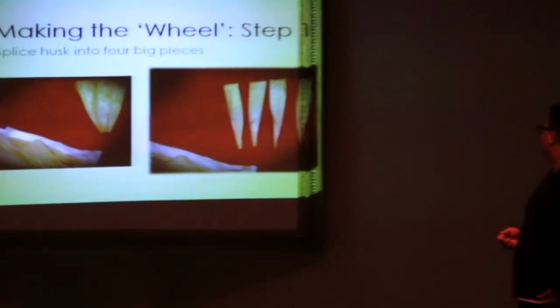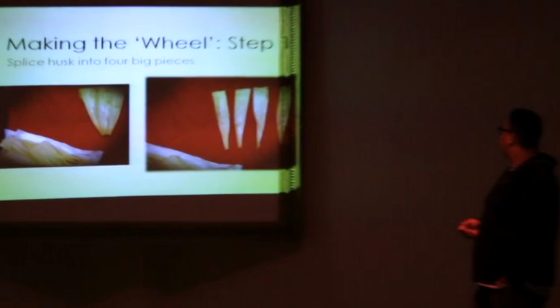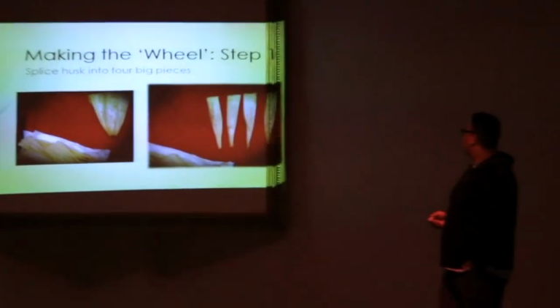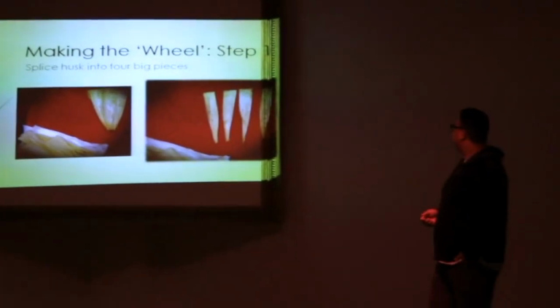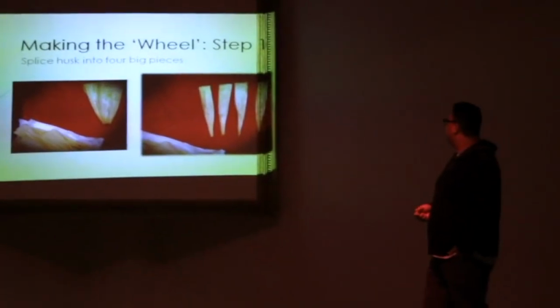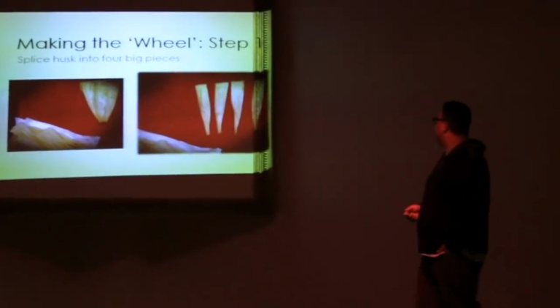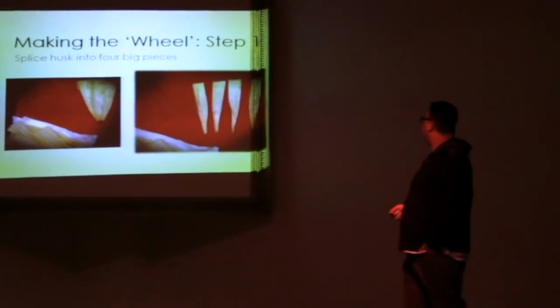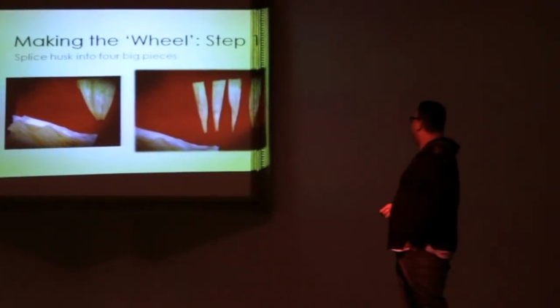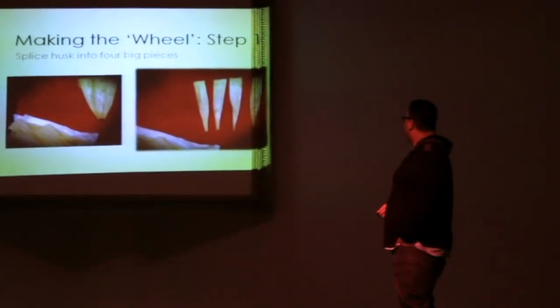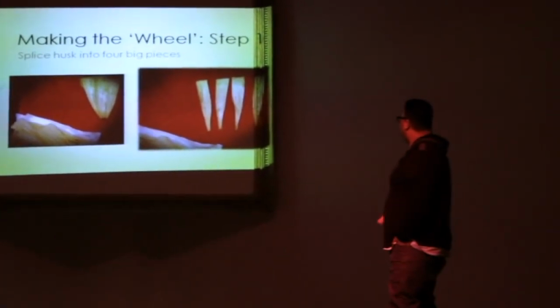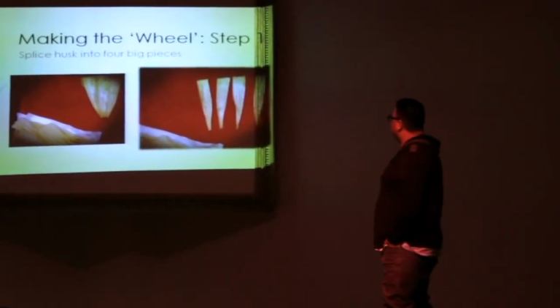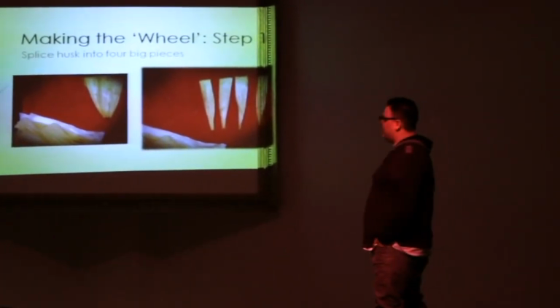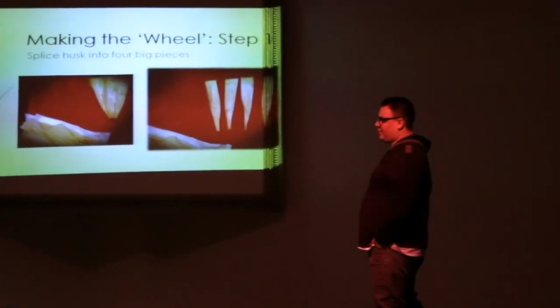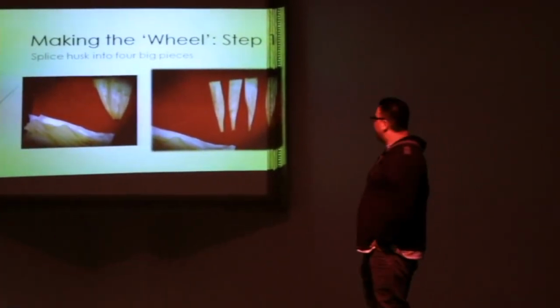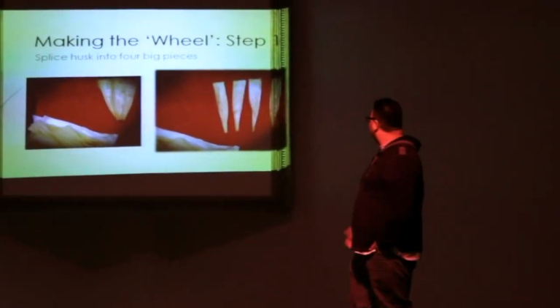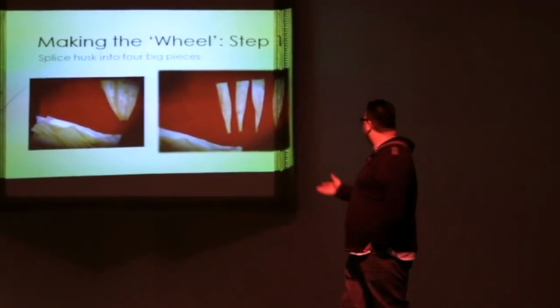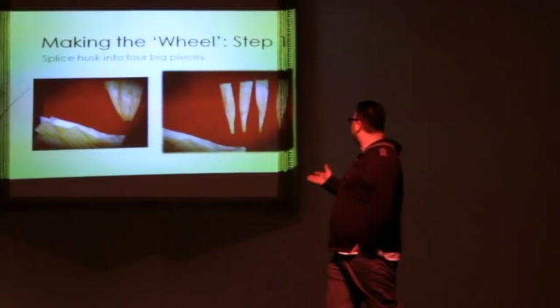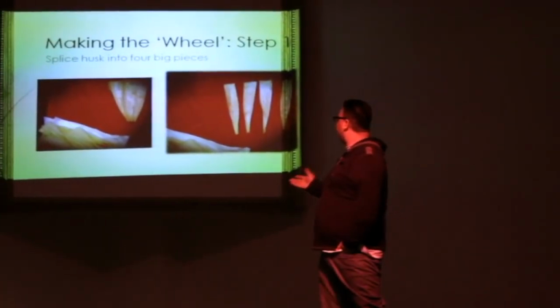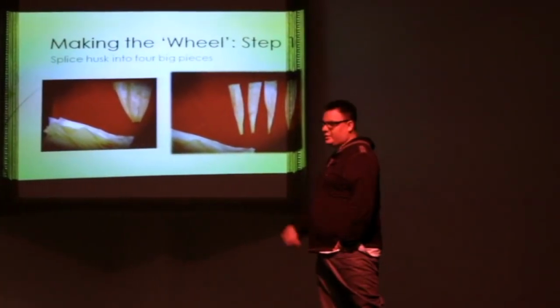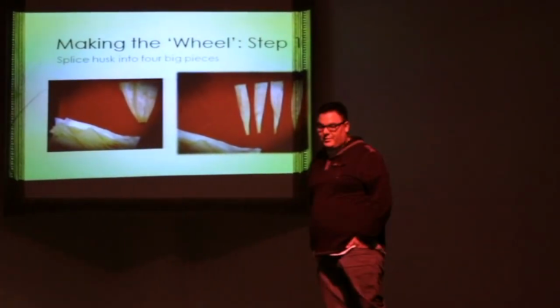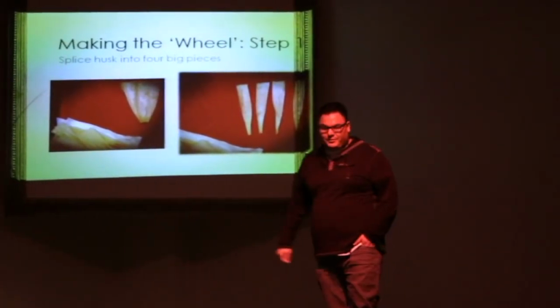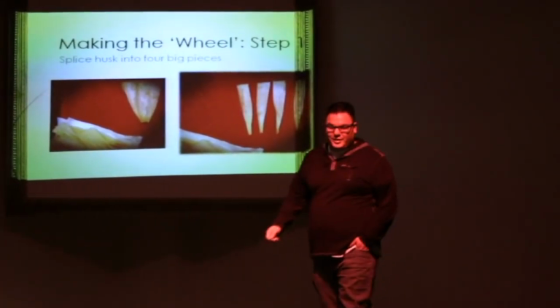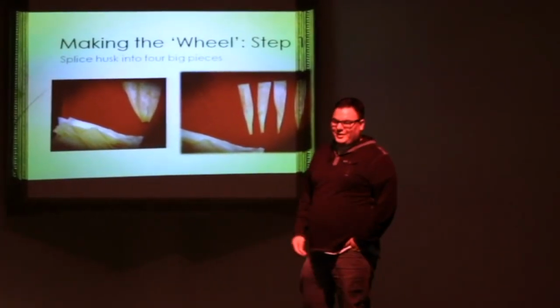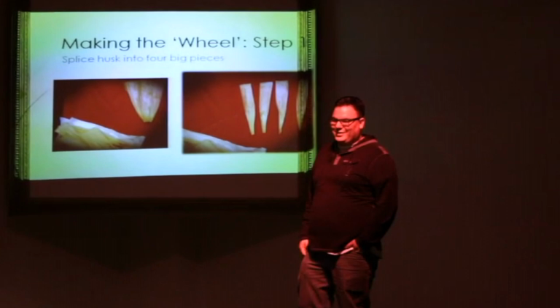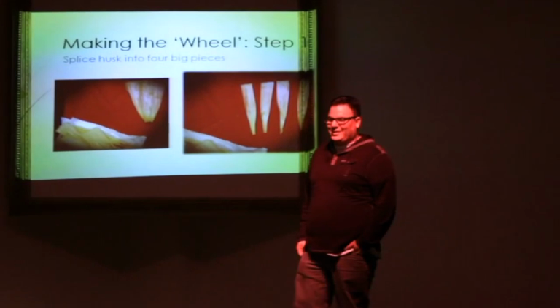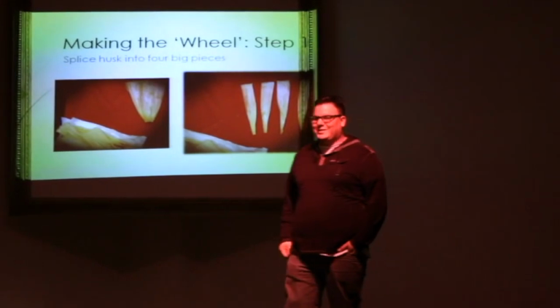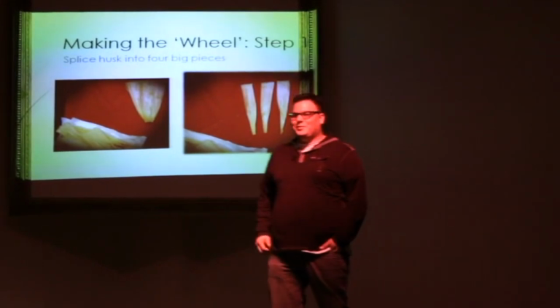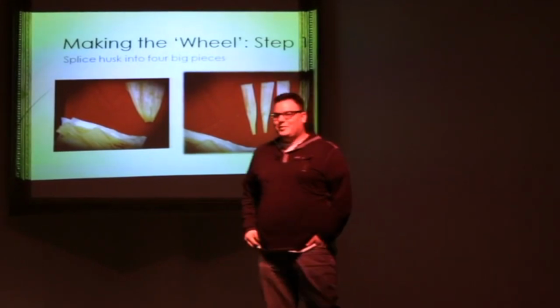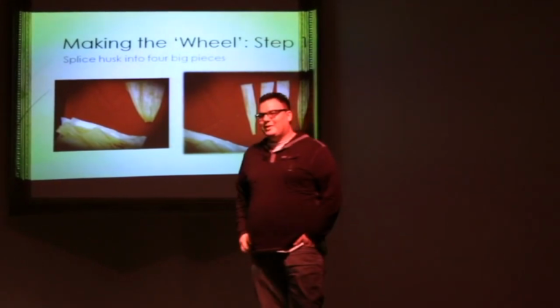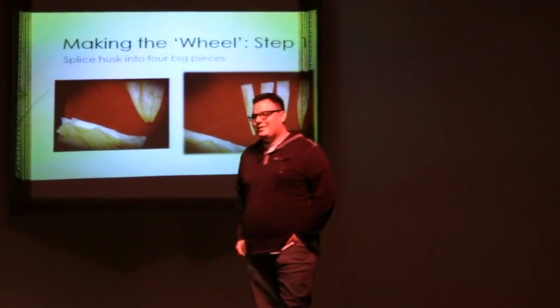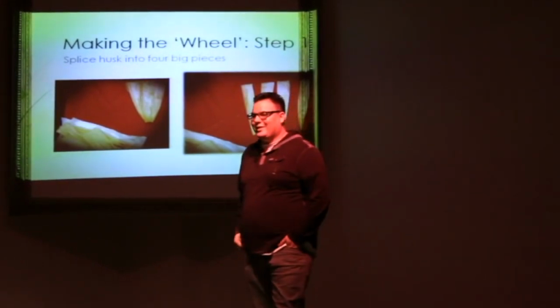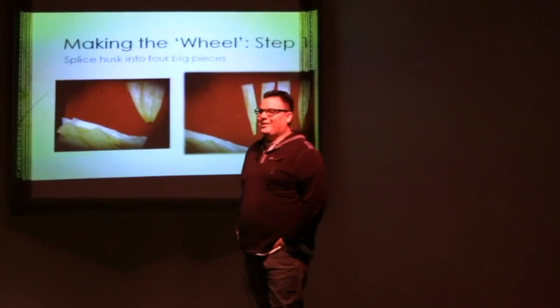So I guess this is the first step, and we'll get started now.